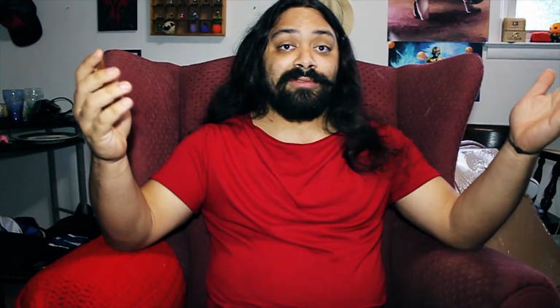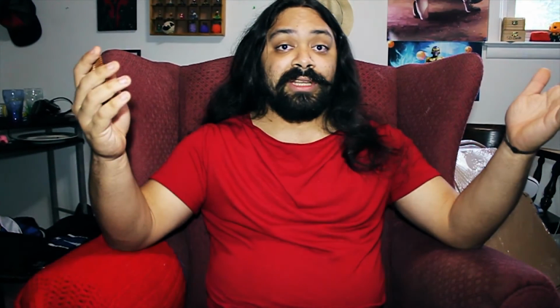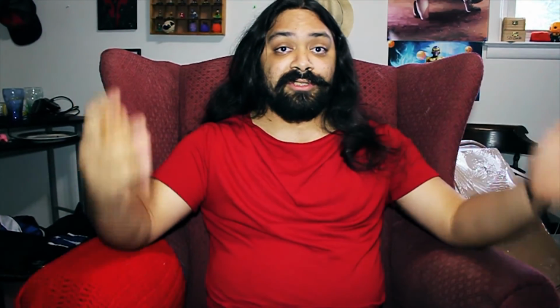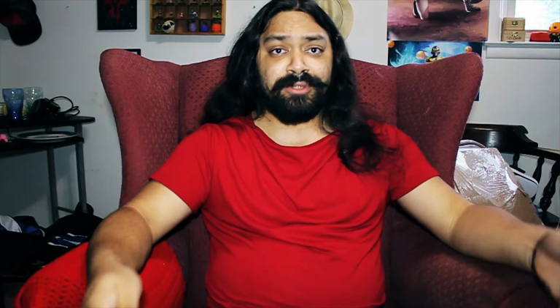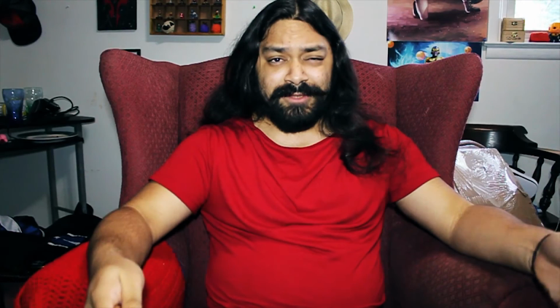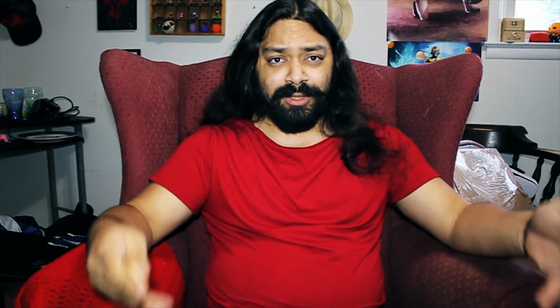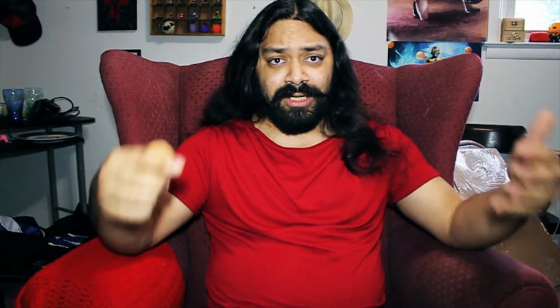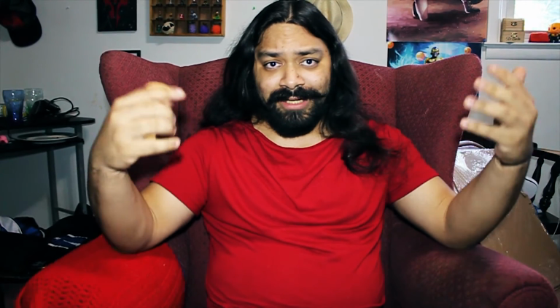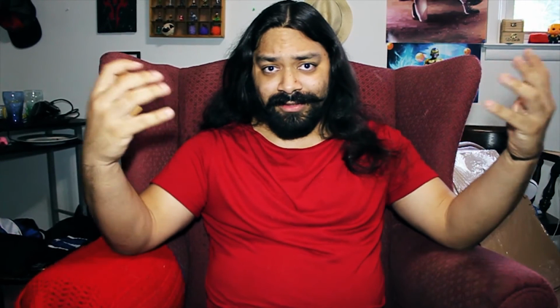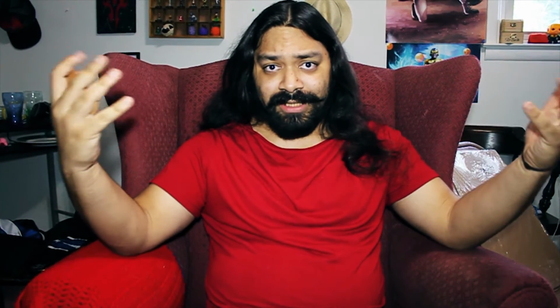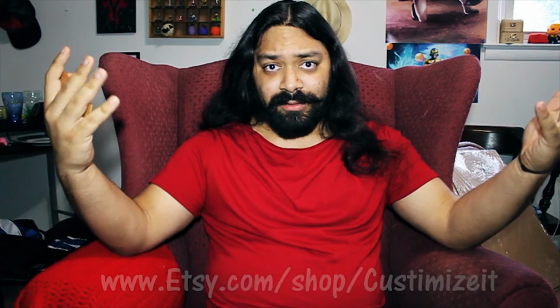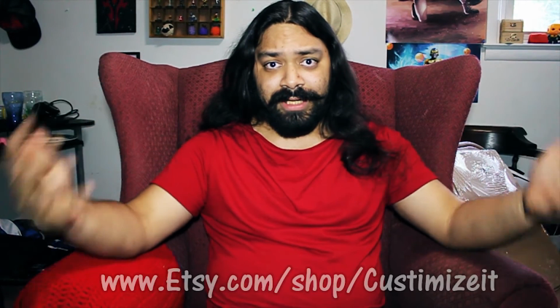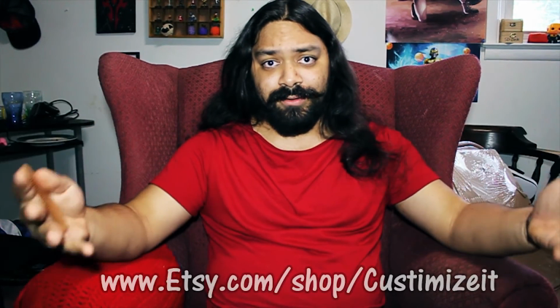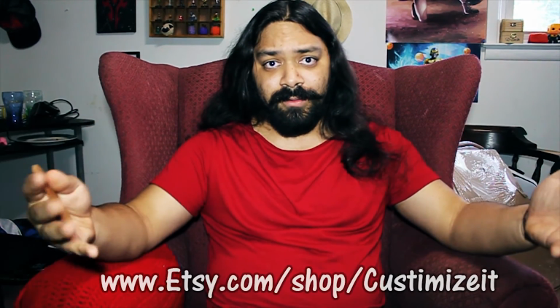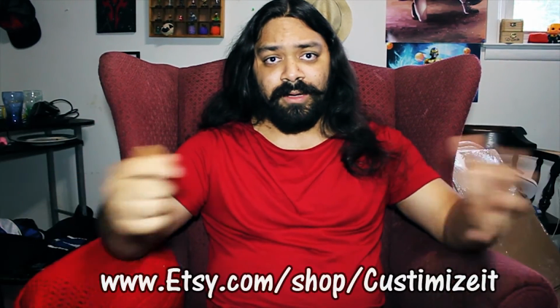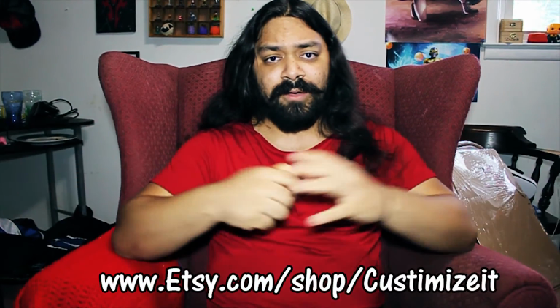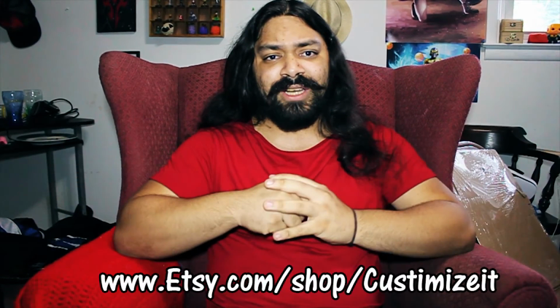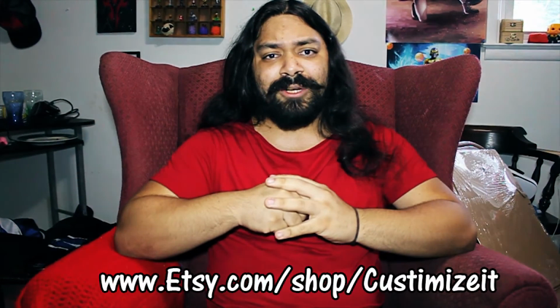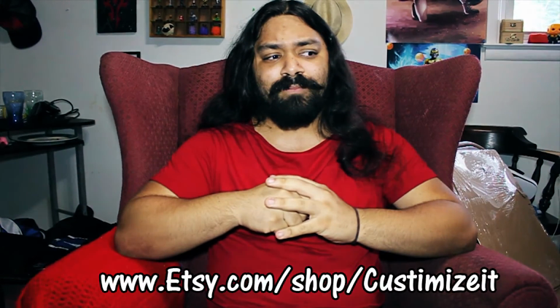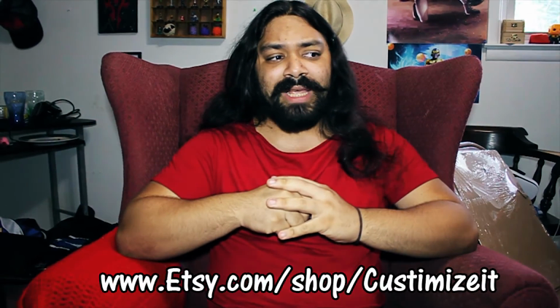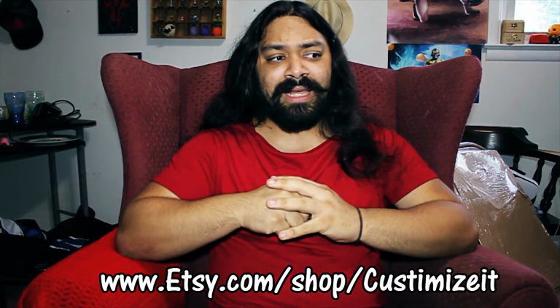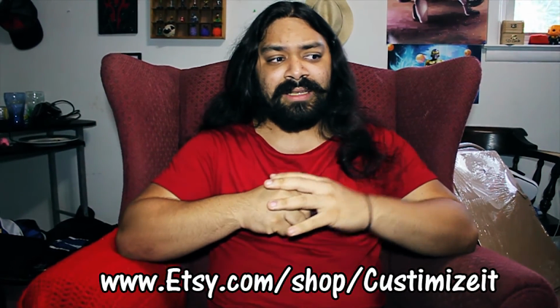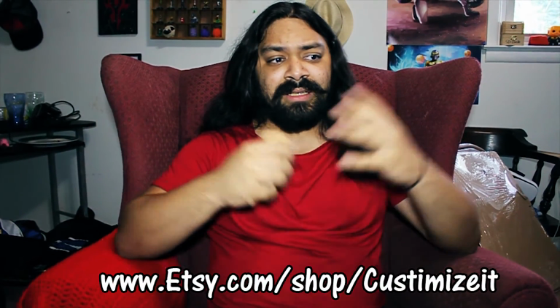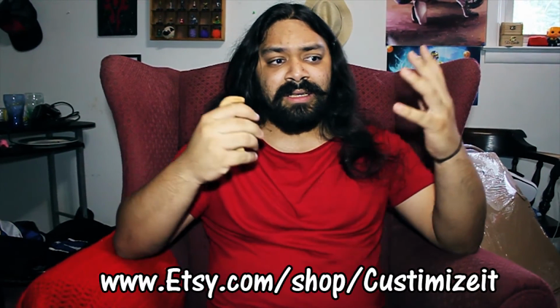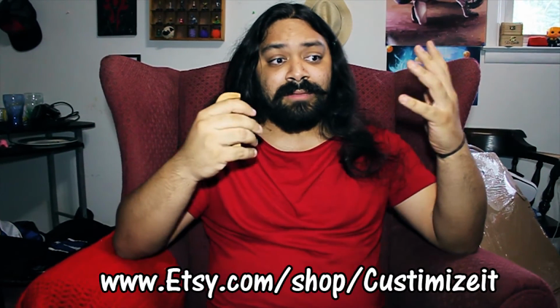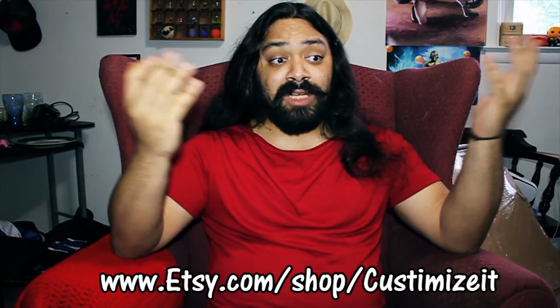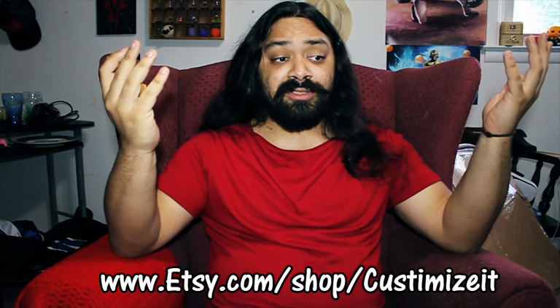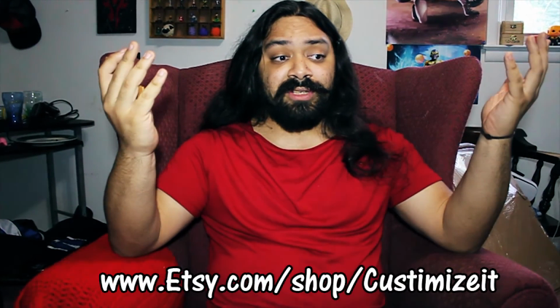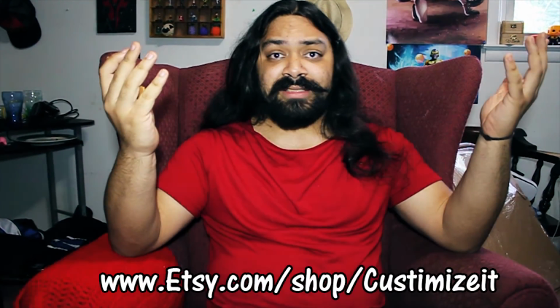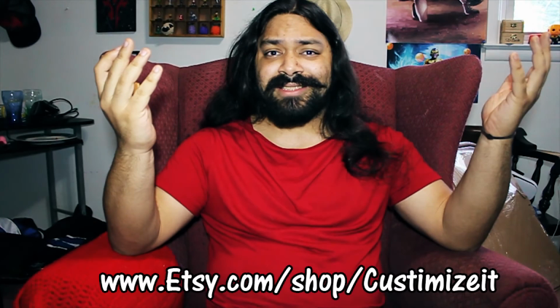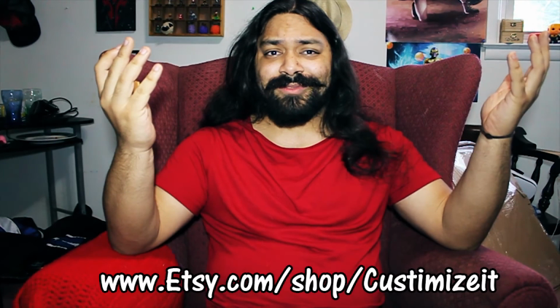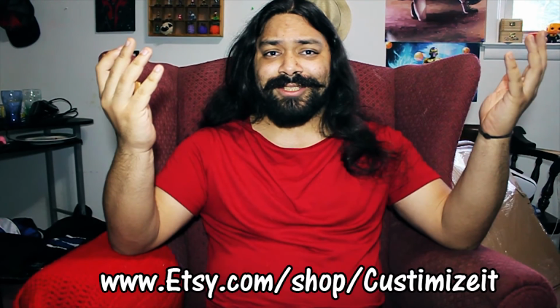If you guys like this, check out the link — I'll have the link in the description bar and right here on the video. See you next time!